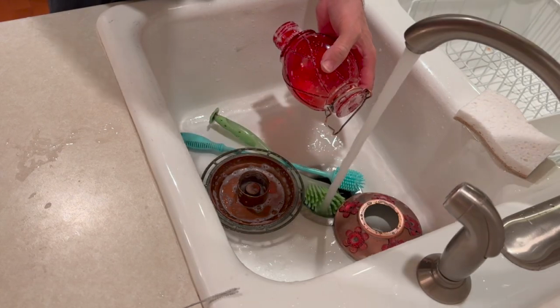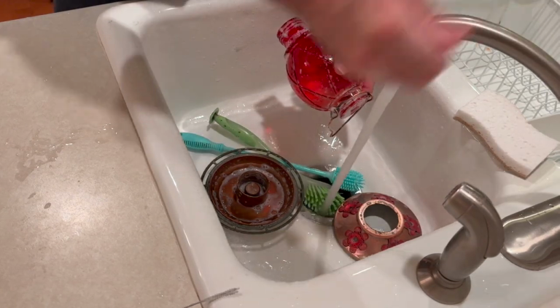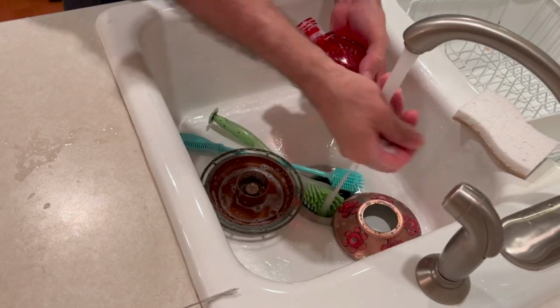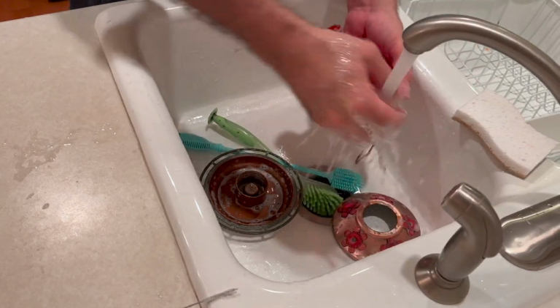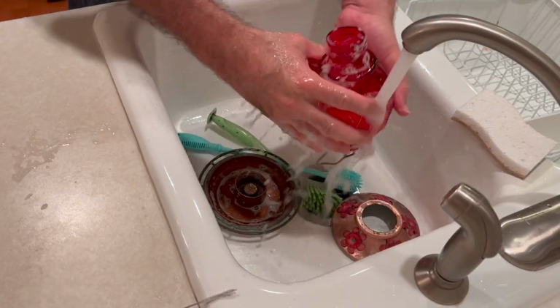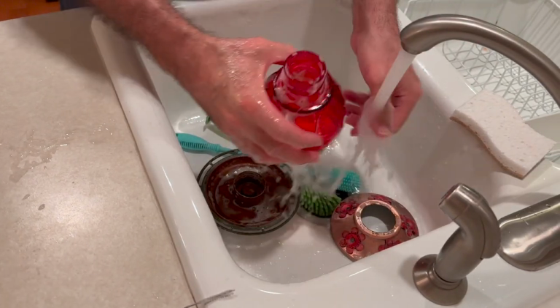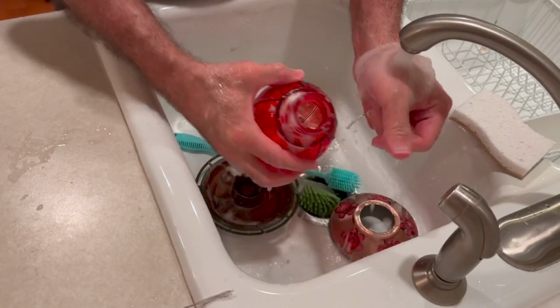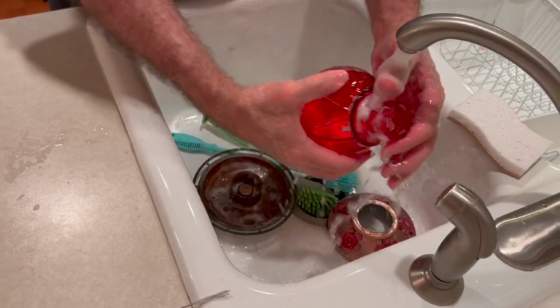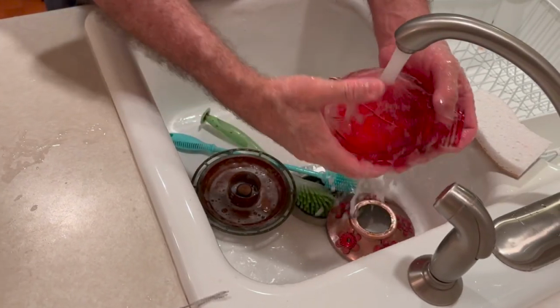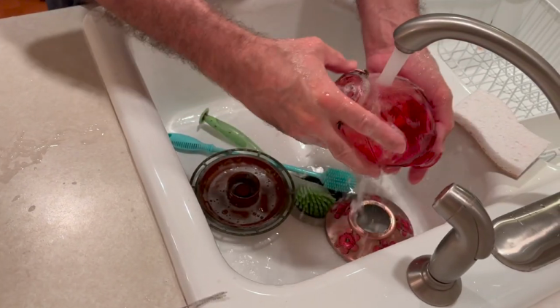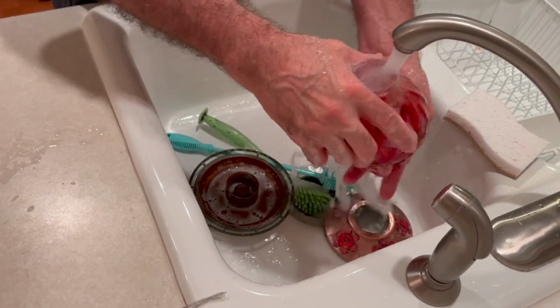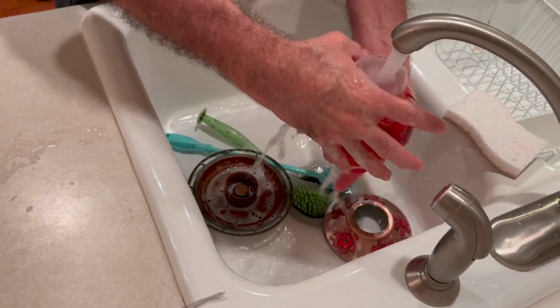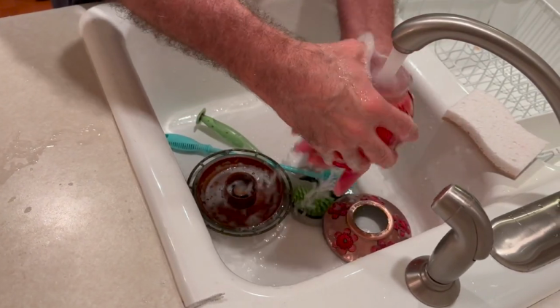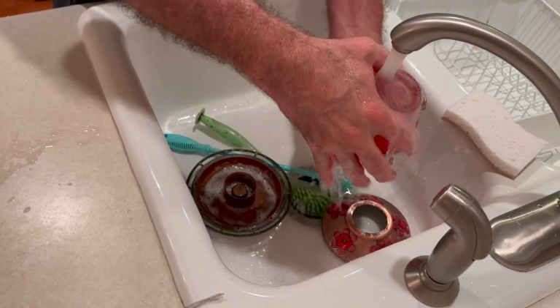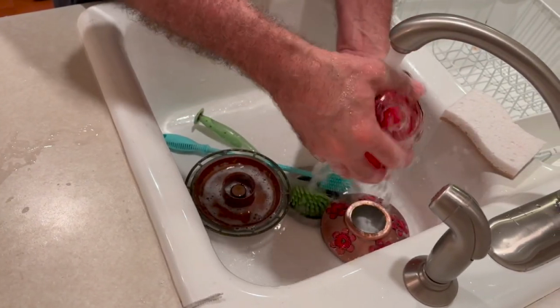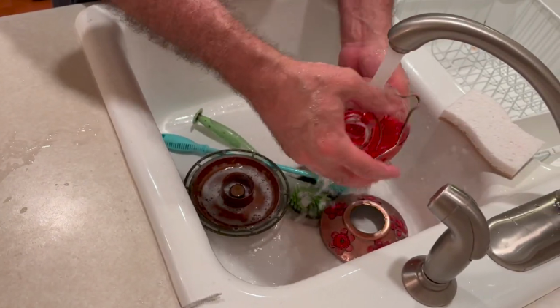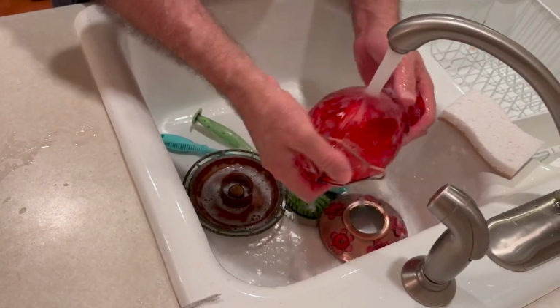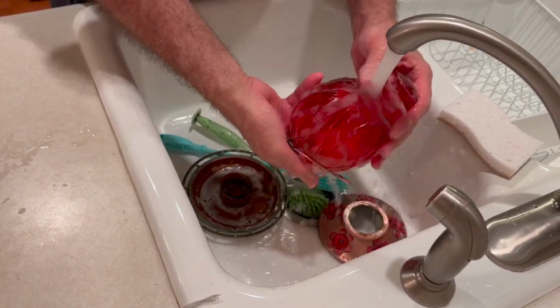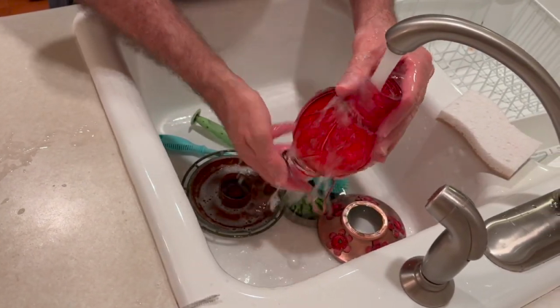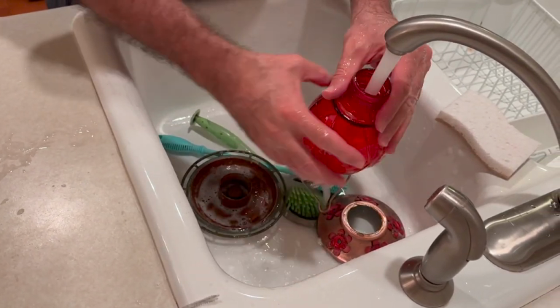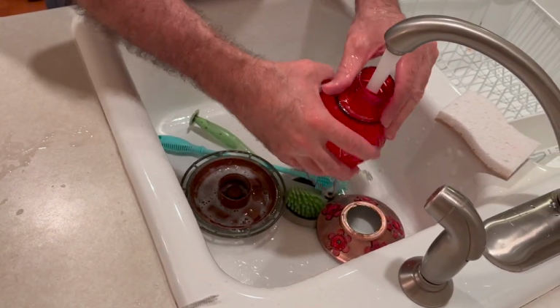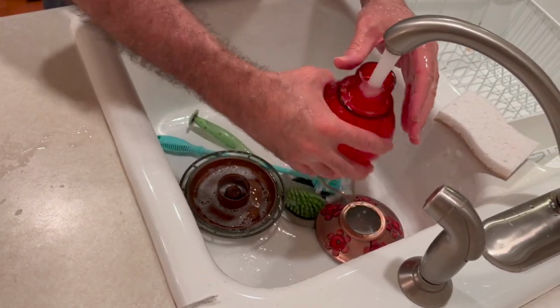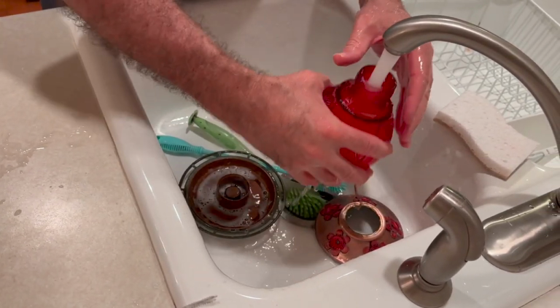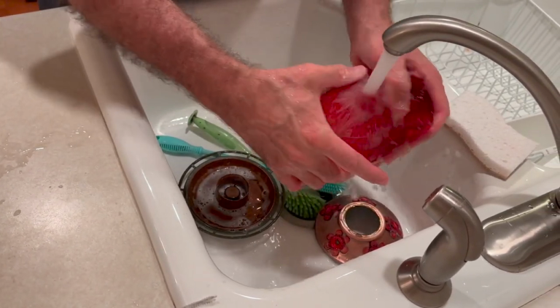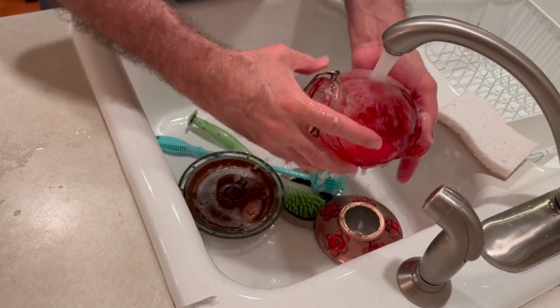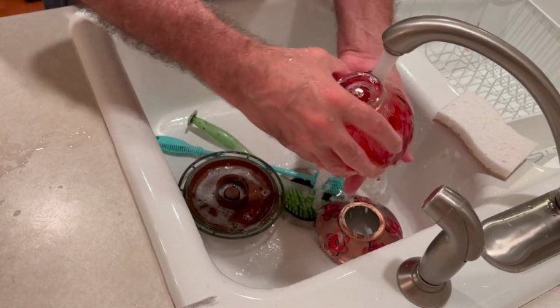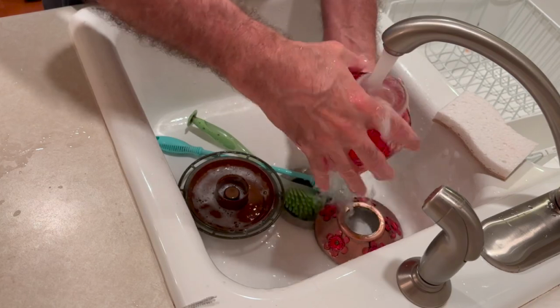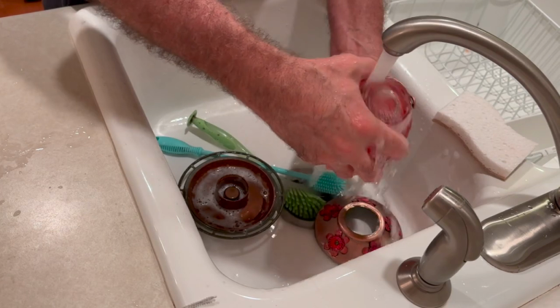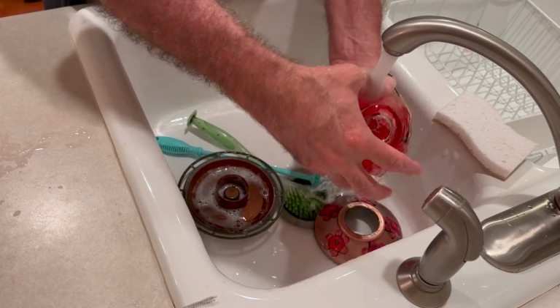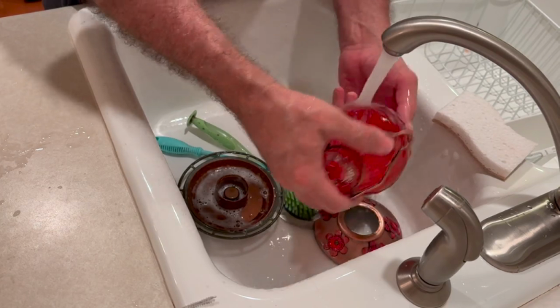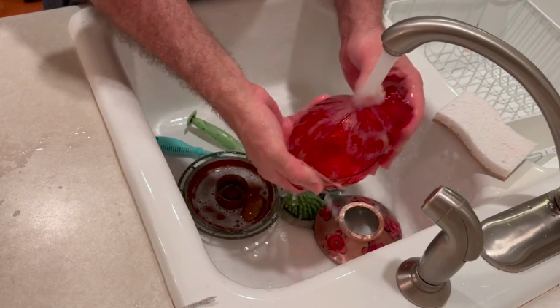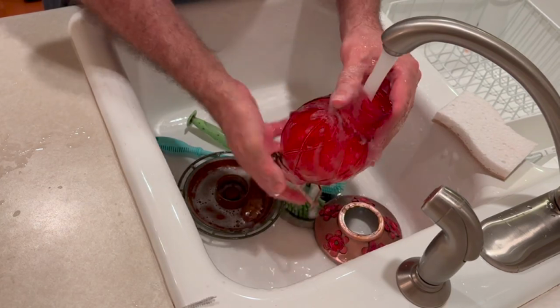Then I give it a good rinse with hot water, making sure that I rinse off all soap residue.